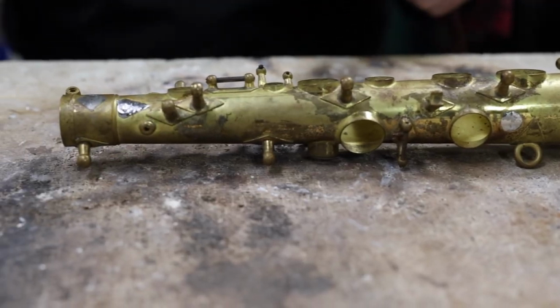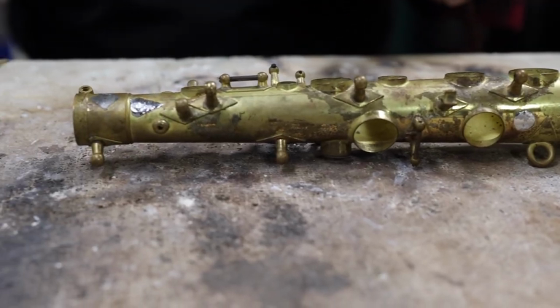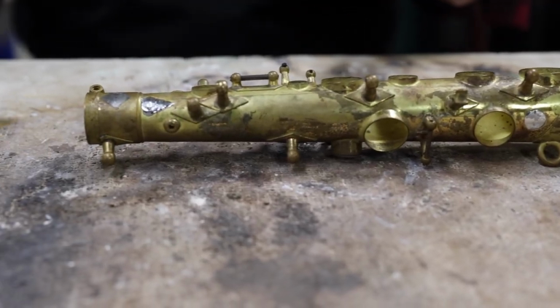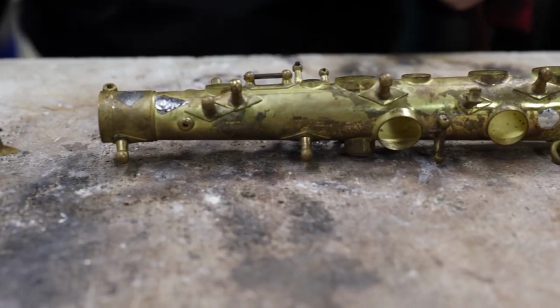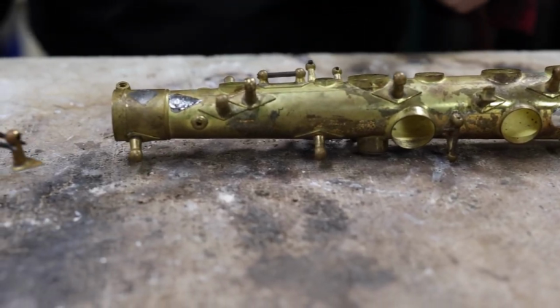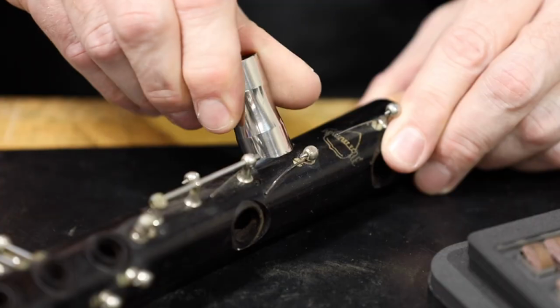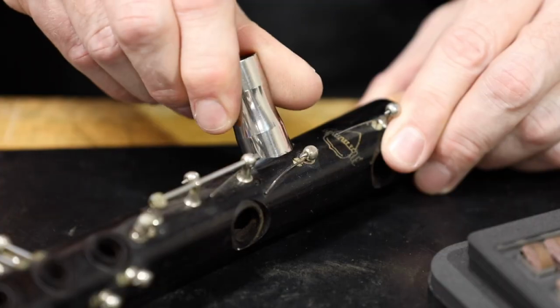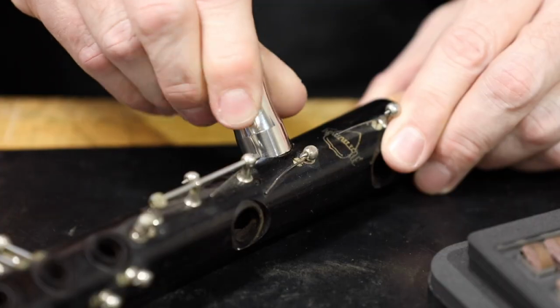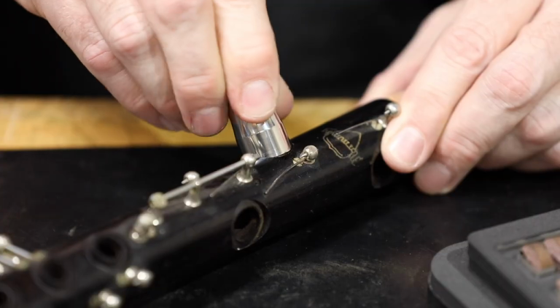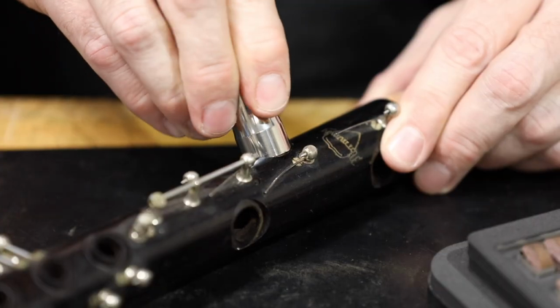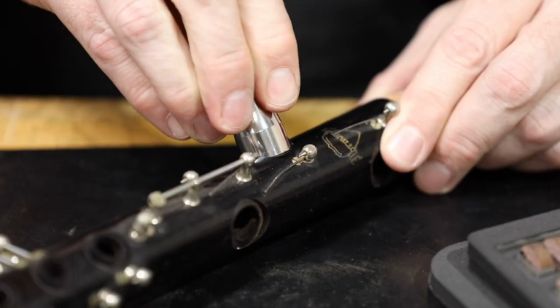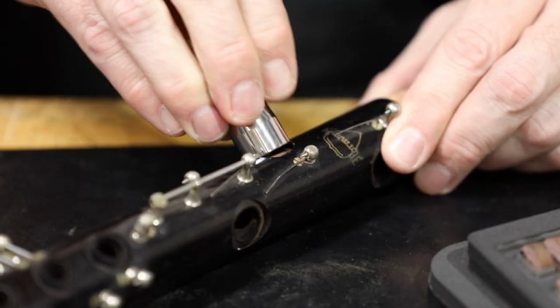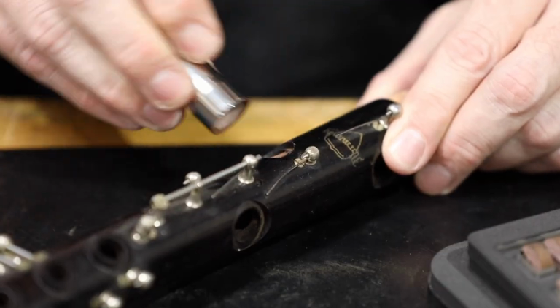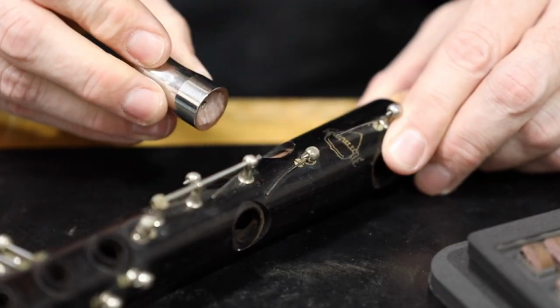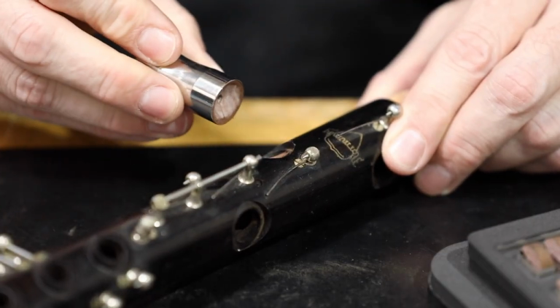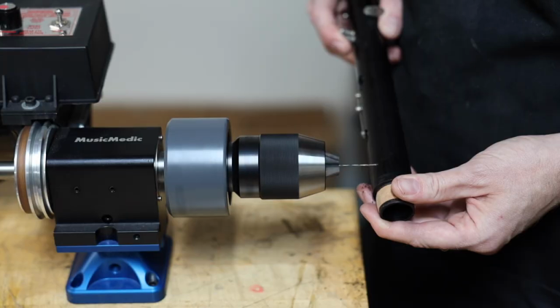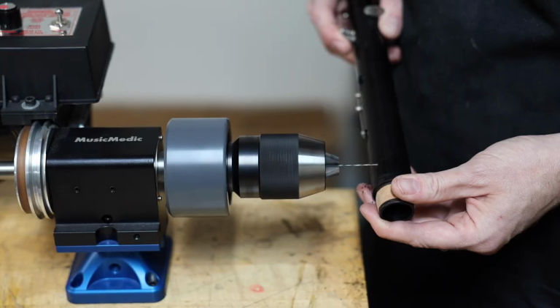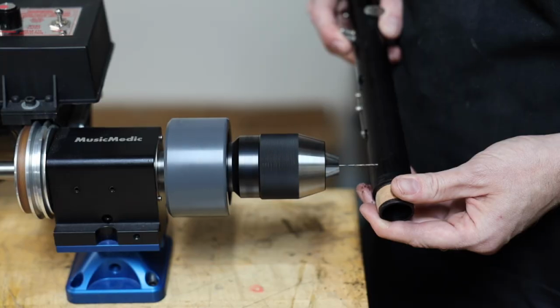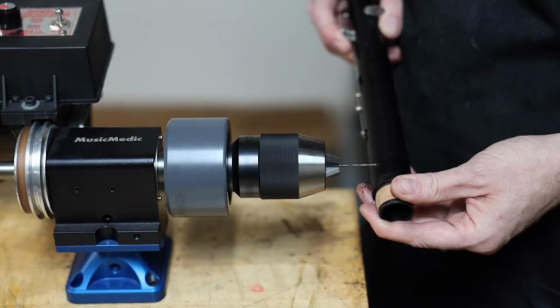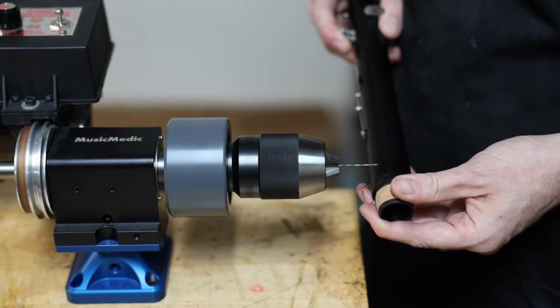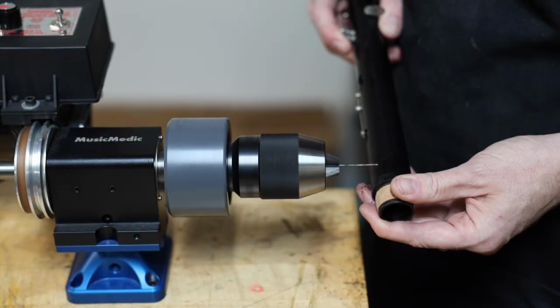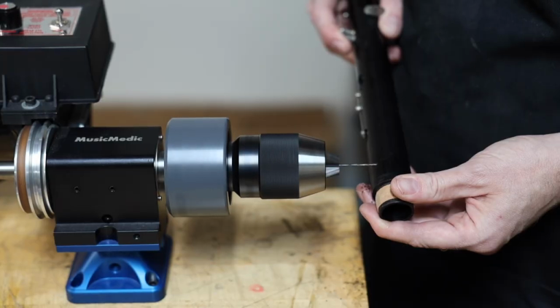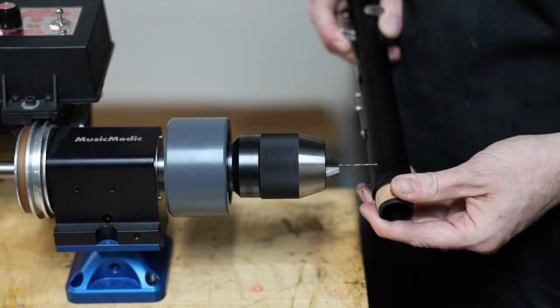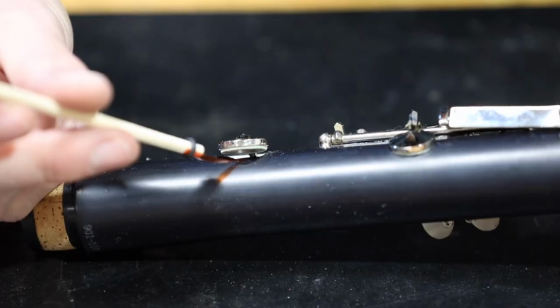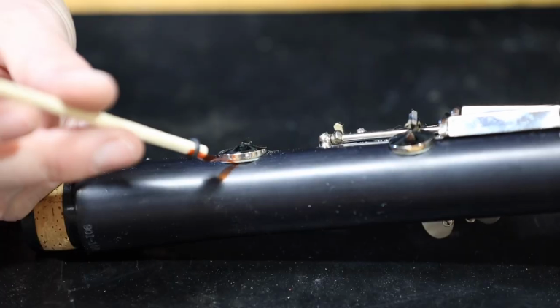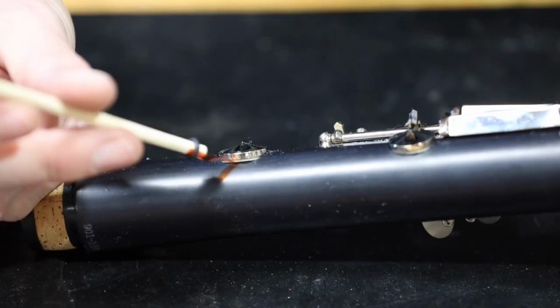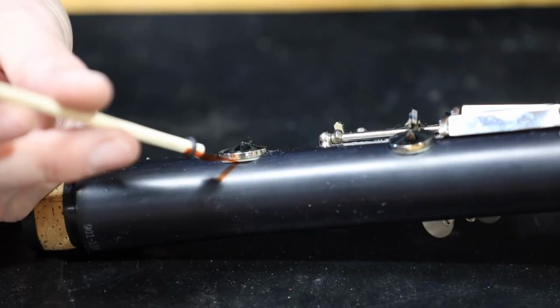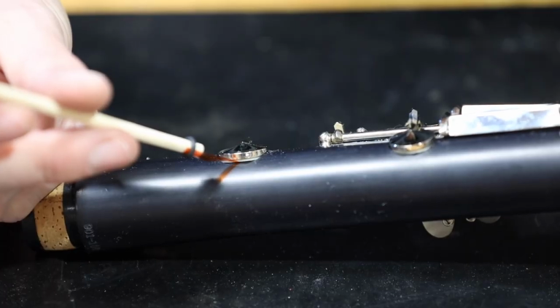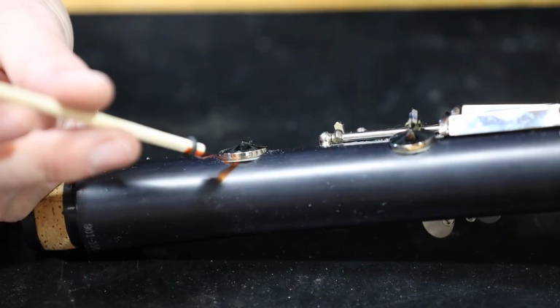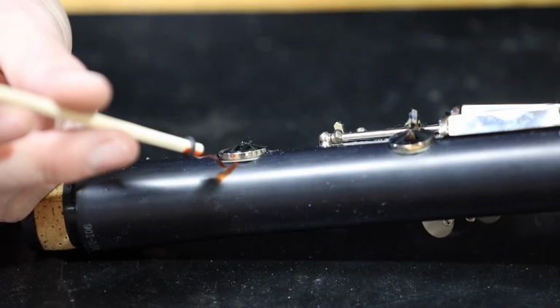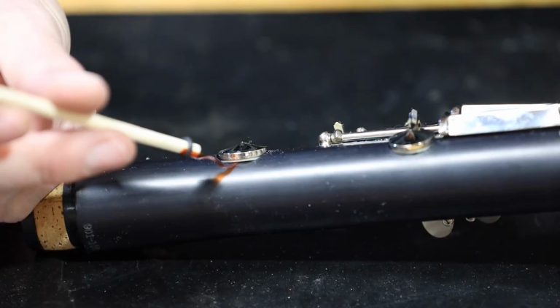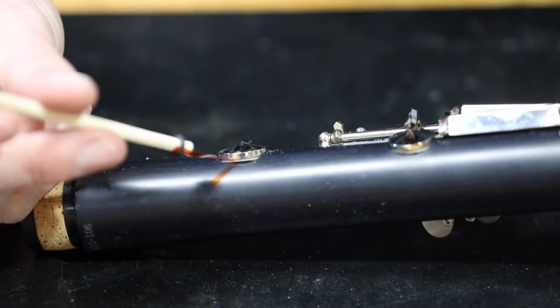You'll learn about clarinet tone hole replacement, tenon repair, crack pinning, padding, and setup.